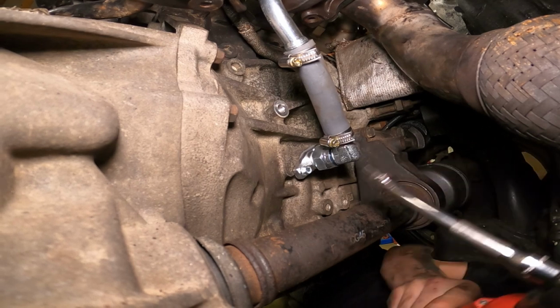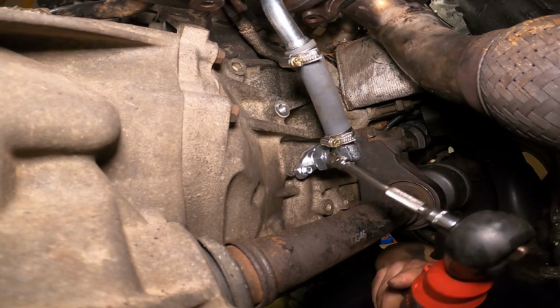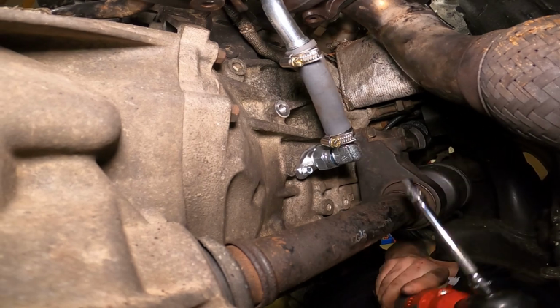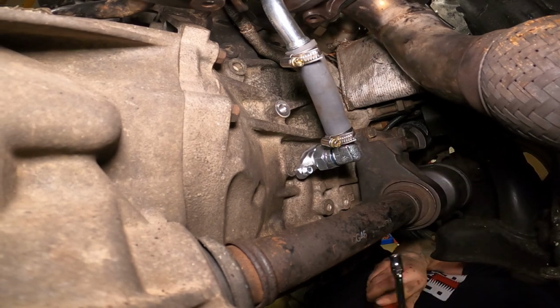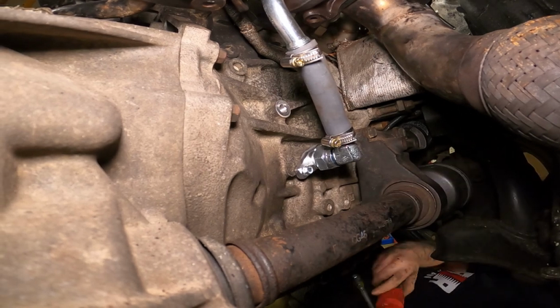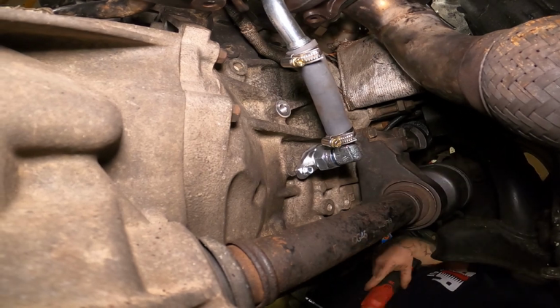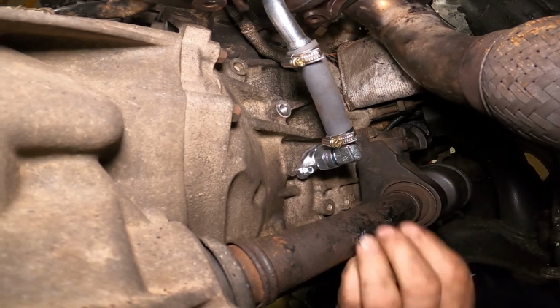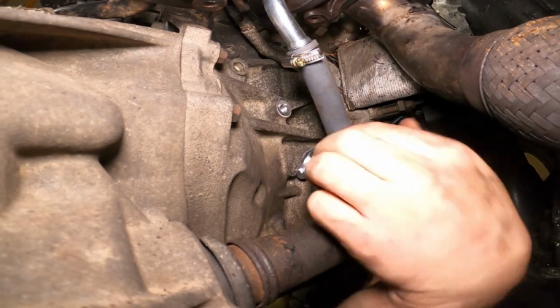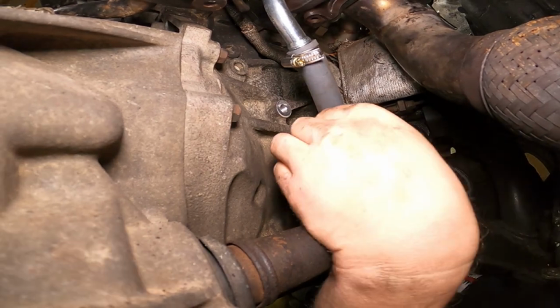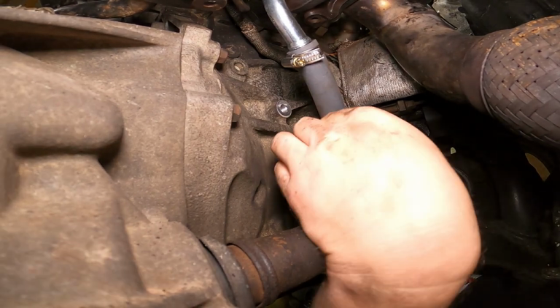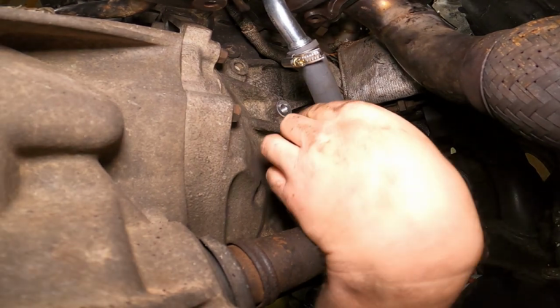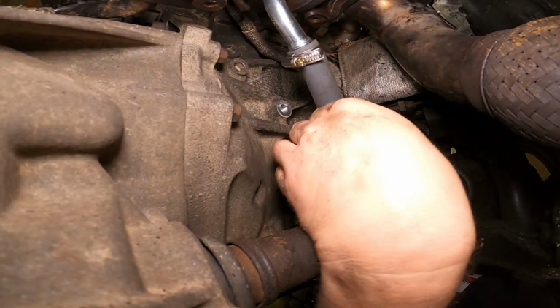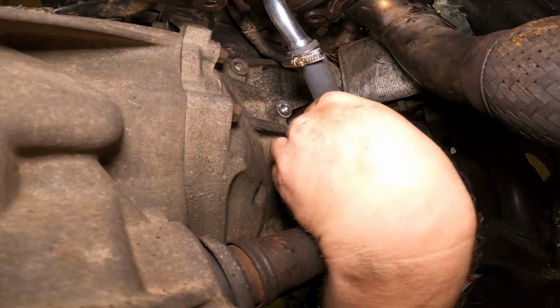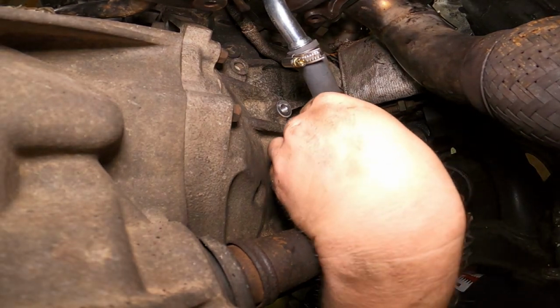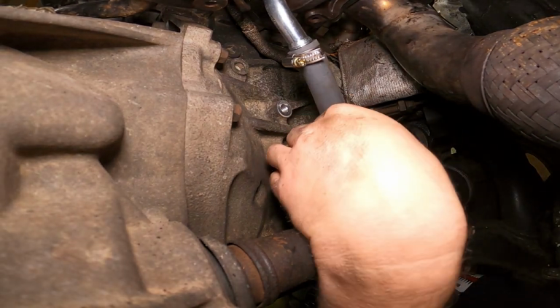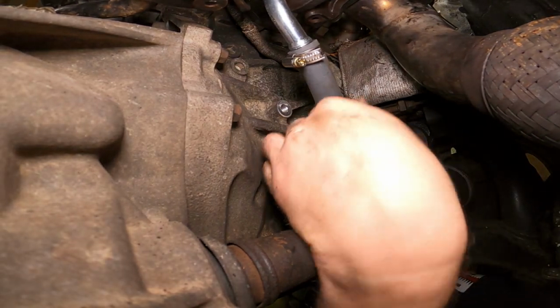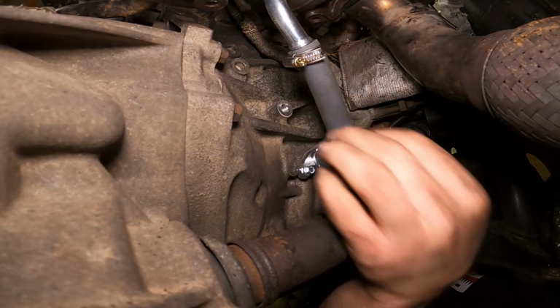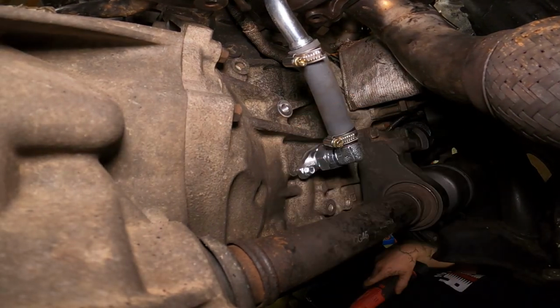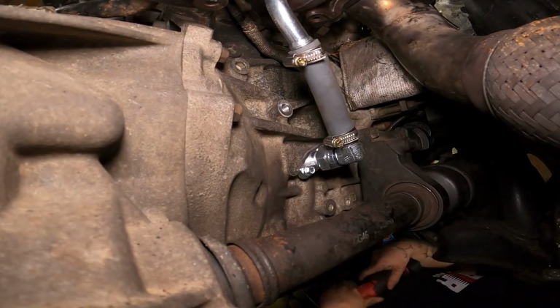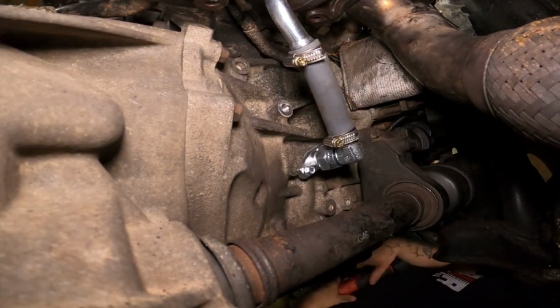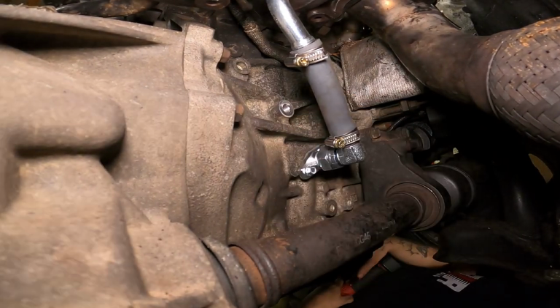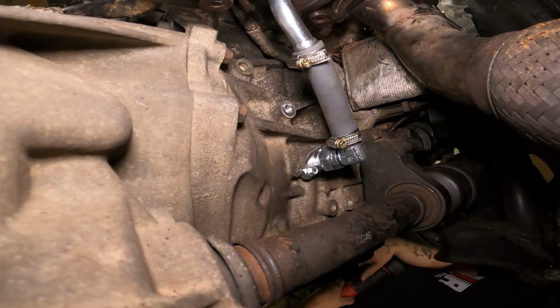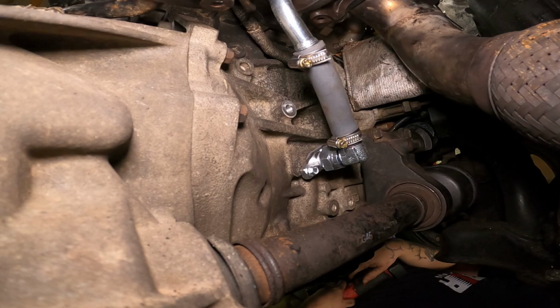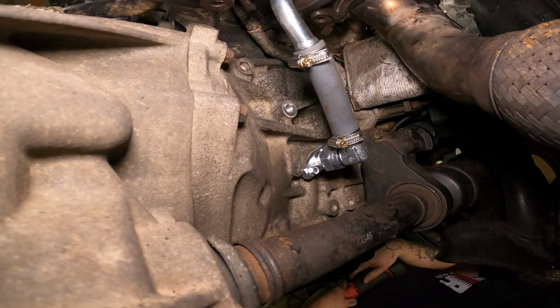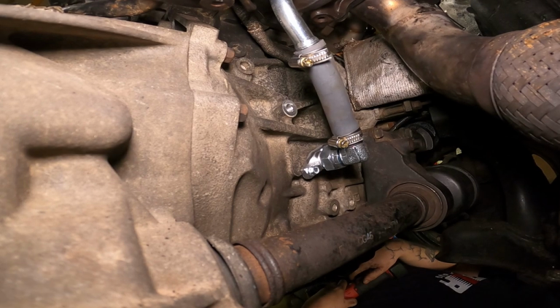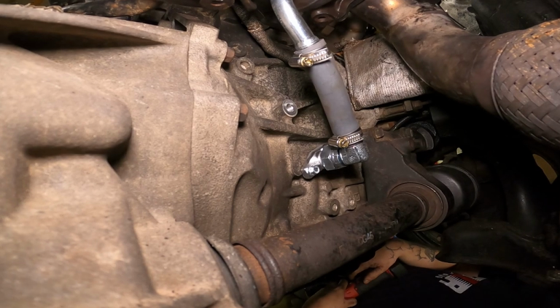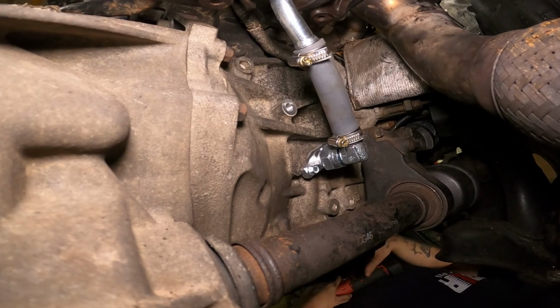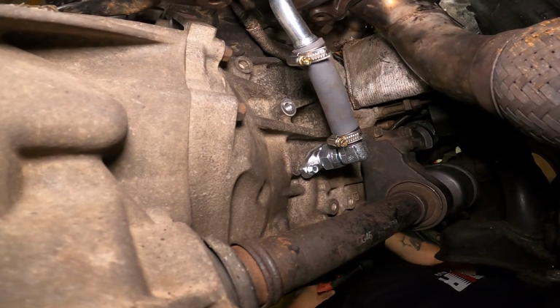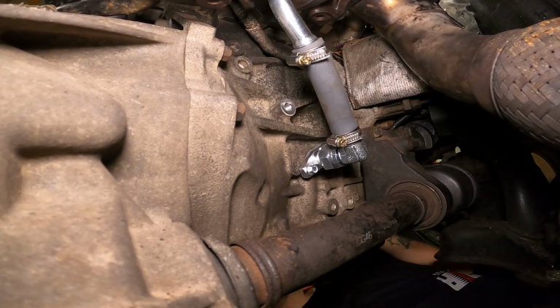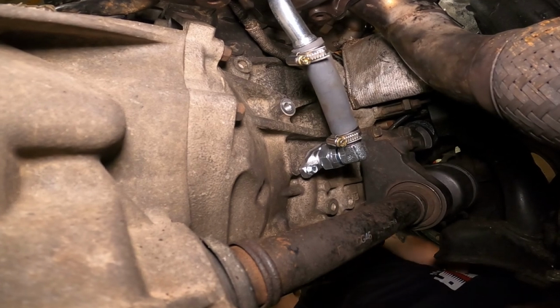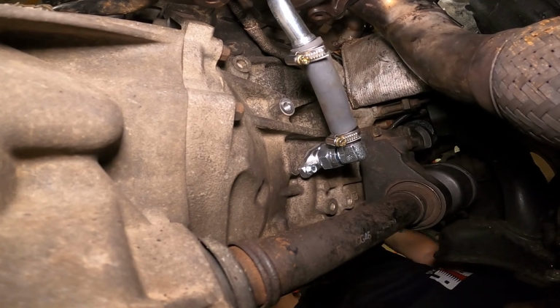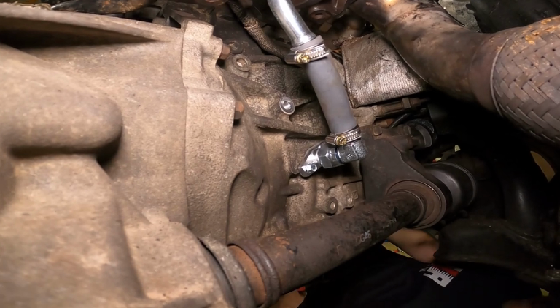Some decent frickin' clamps. Can I get an aww yeah? Aww yeah!